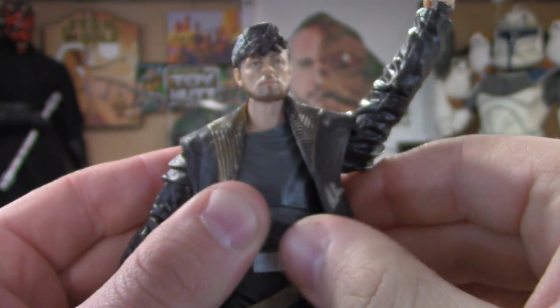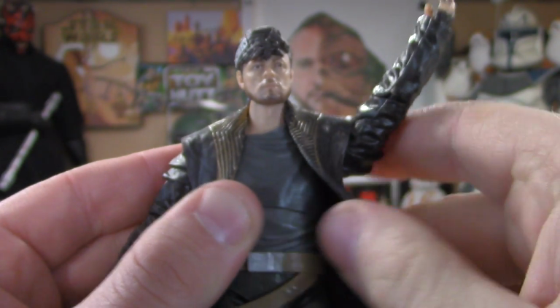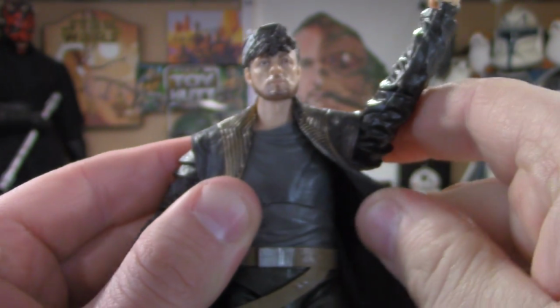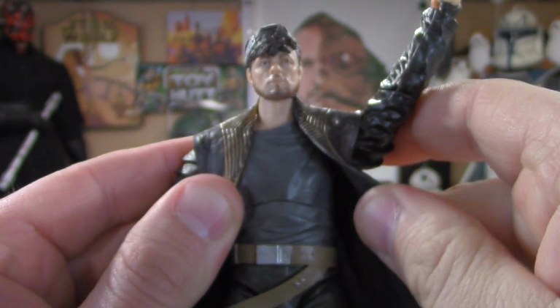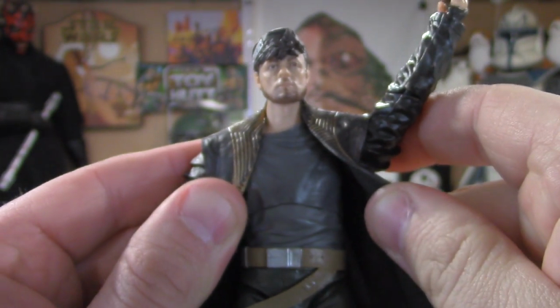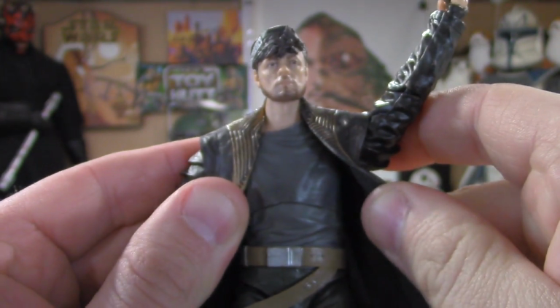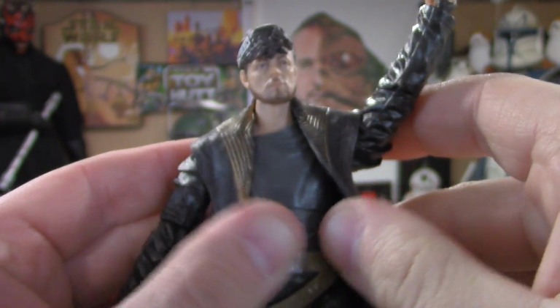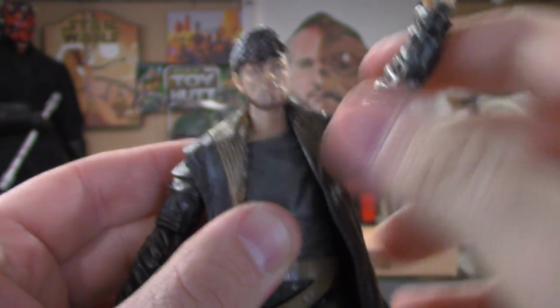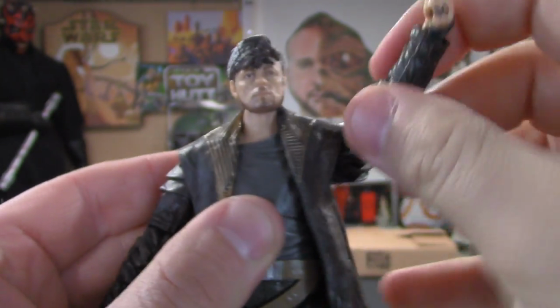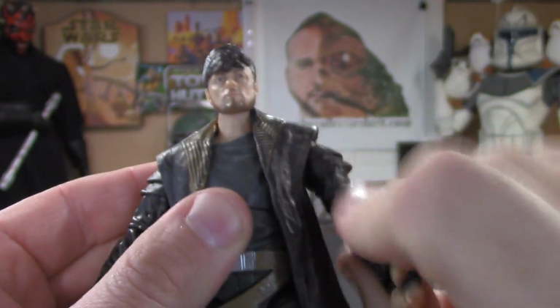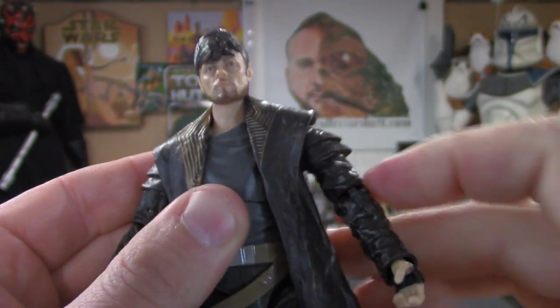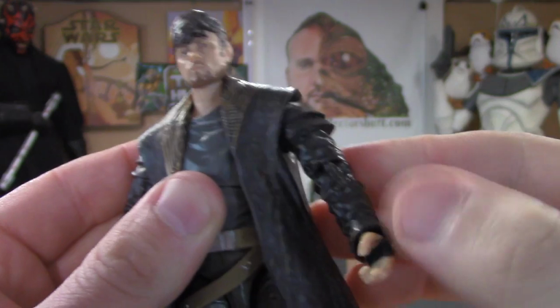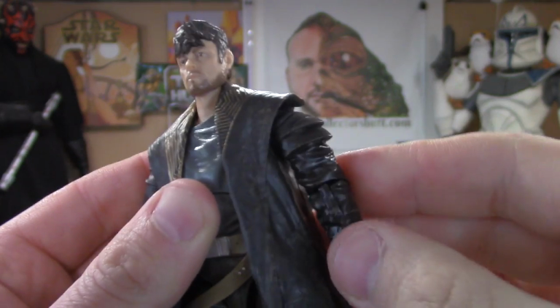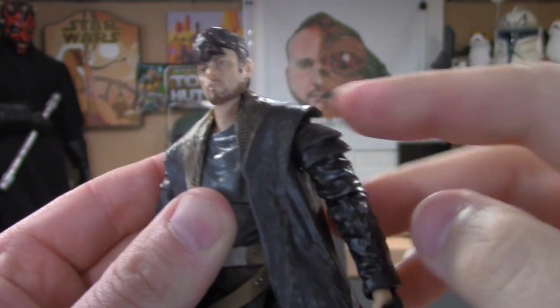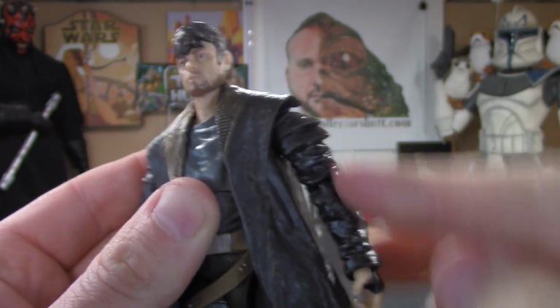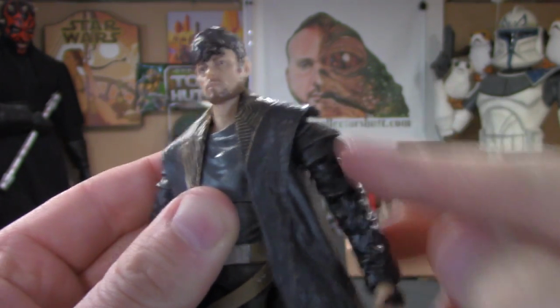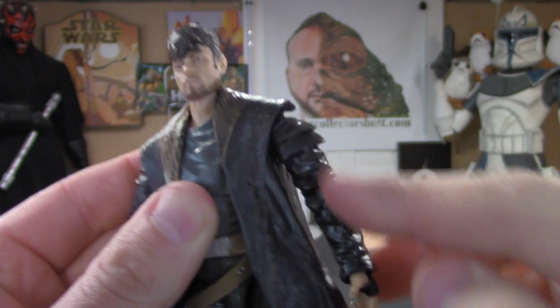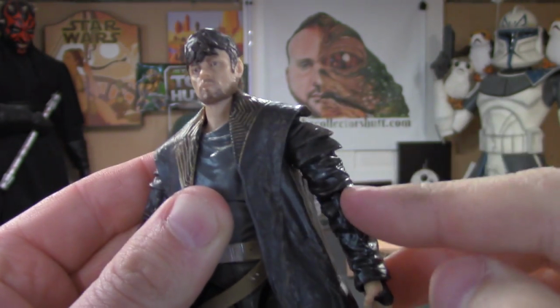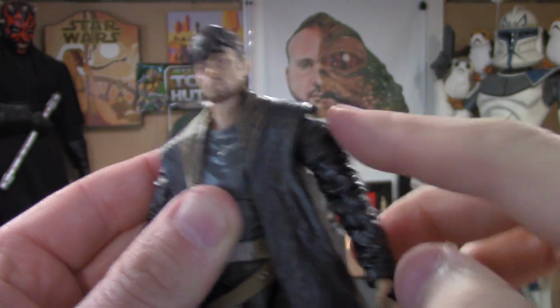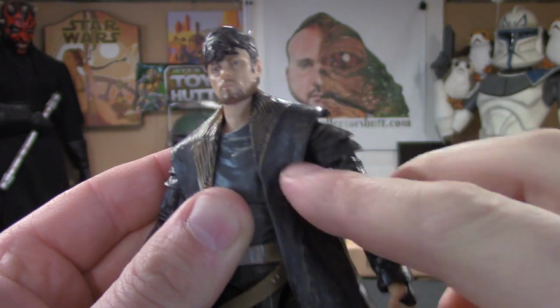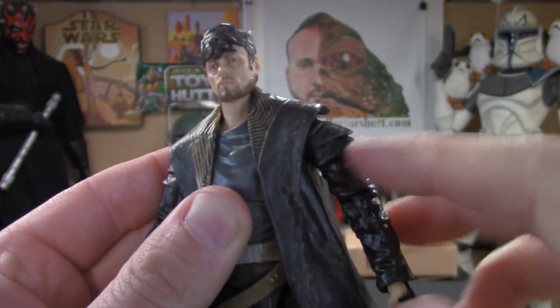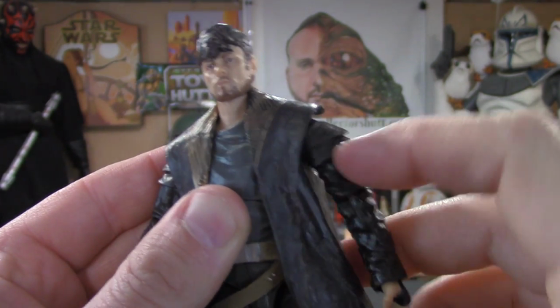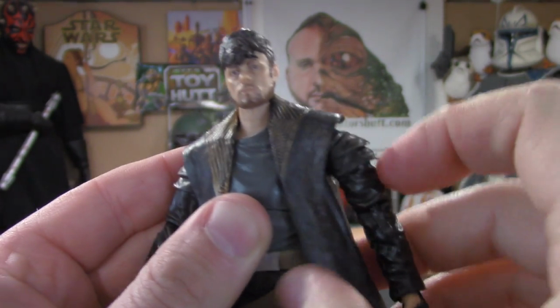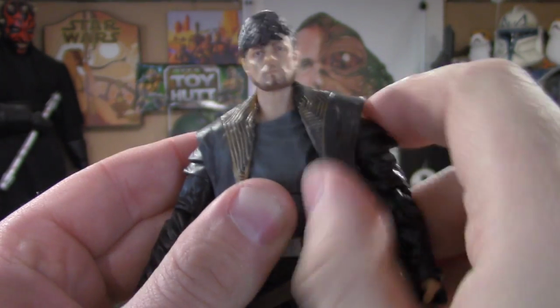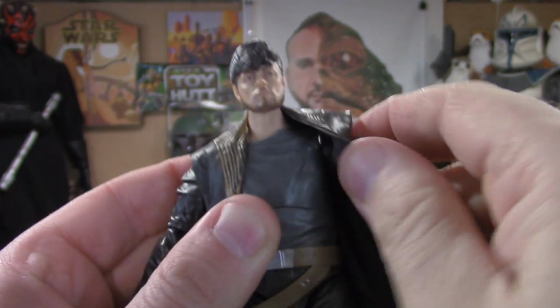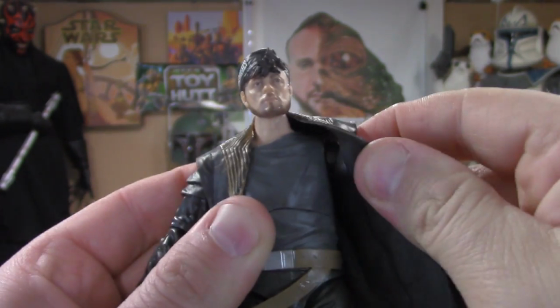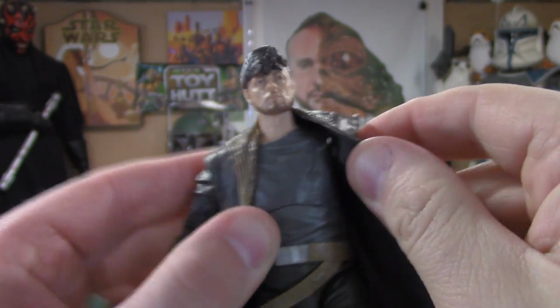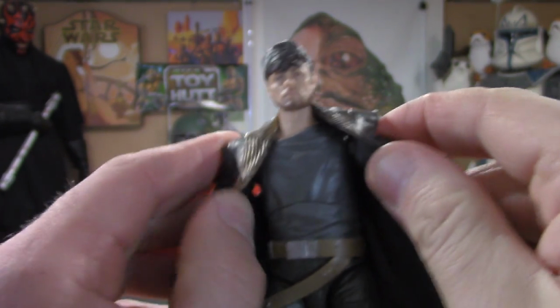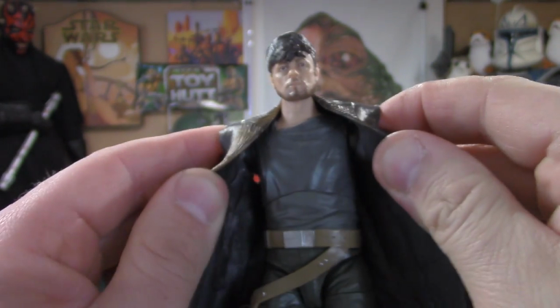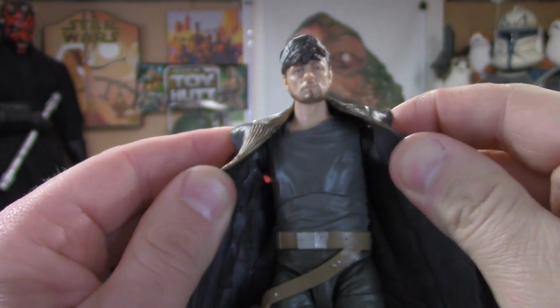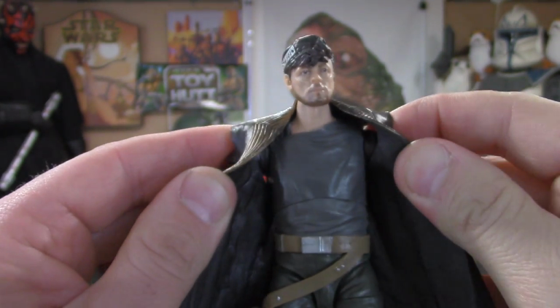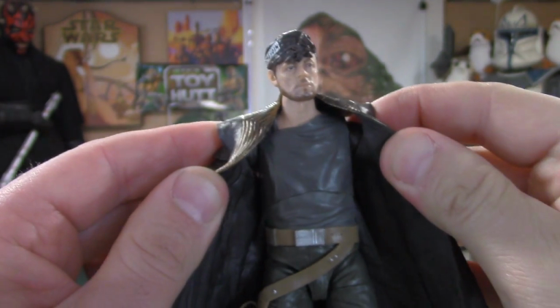You could take the jacket off if you wanted to, but as you can see the sleeves are painted the same color as the jacket, so it would look a little weird.